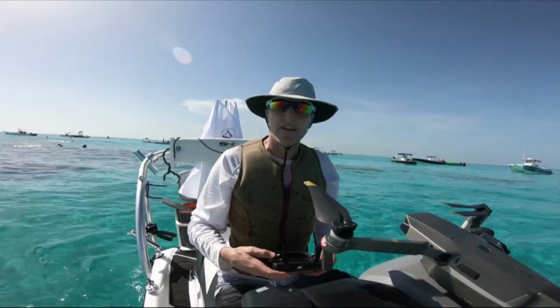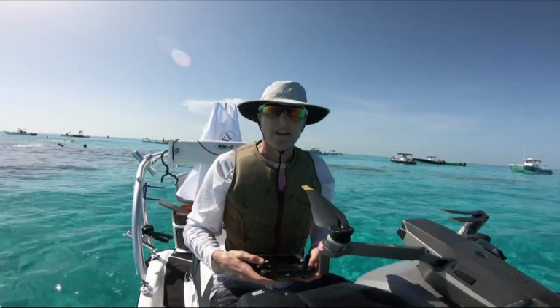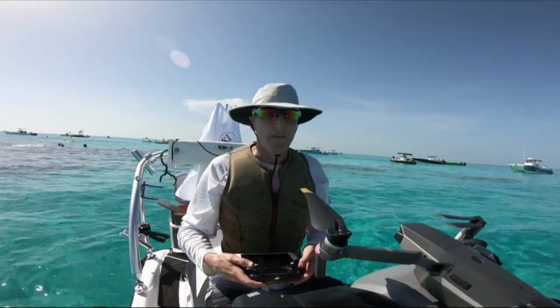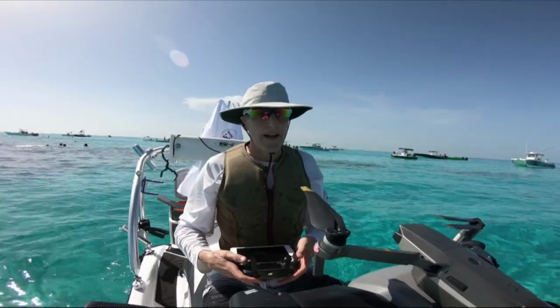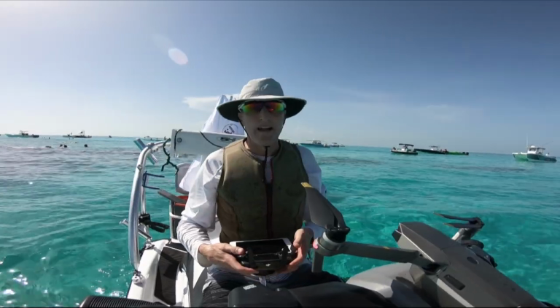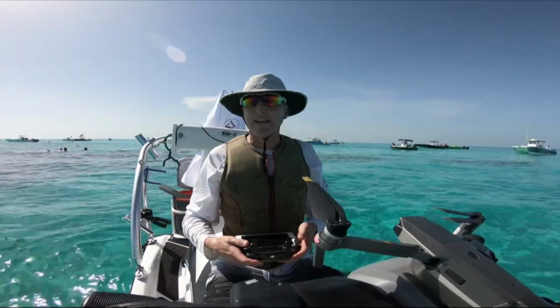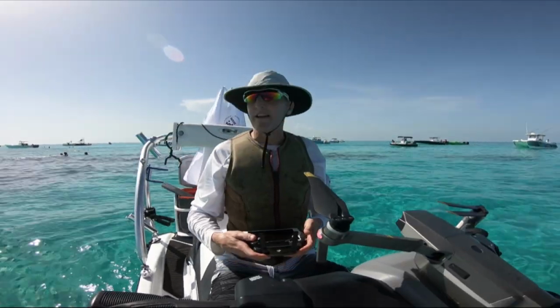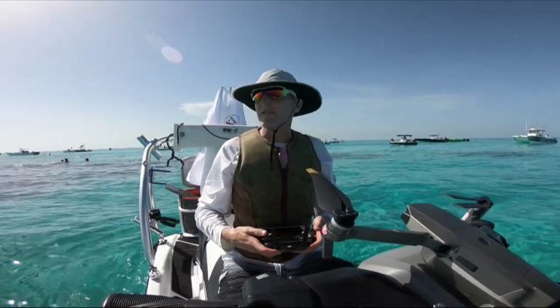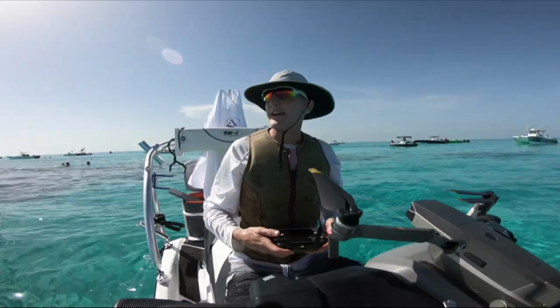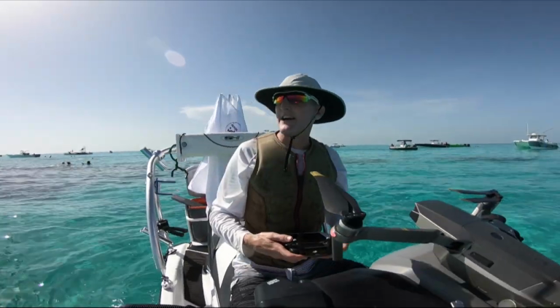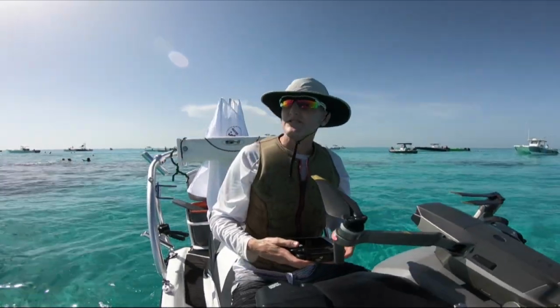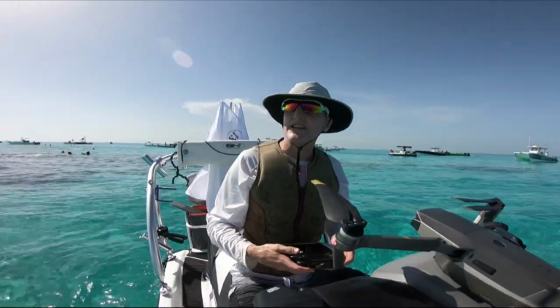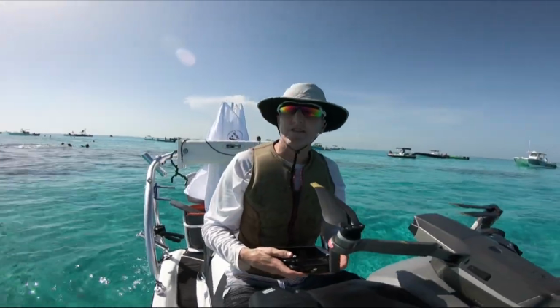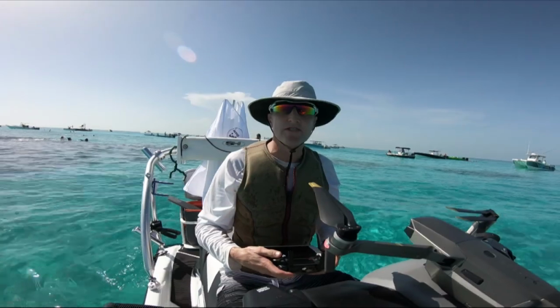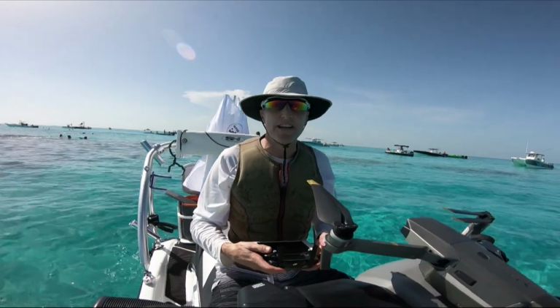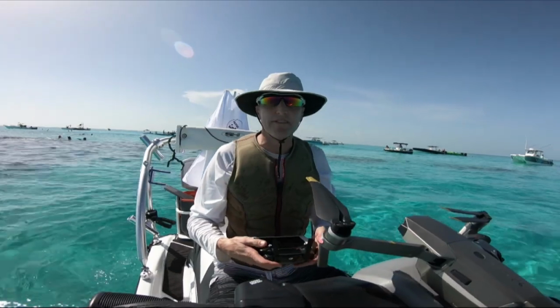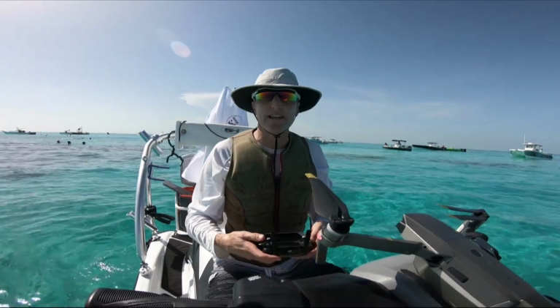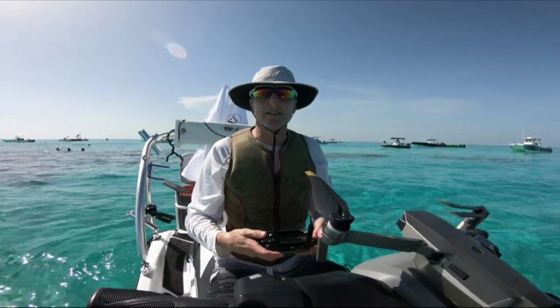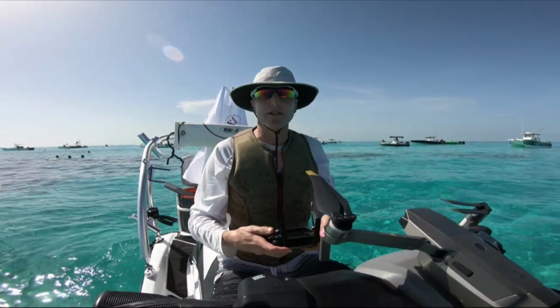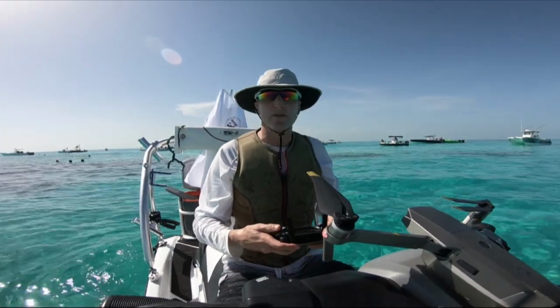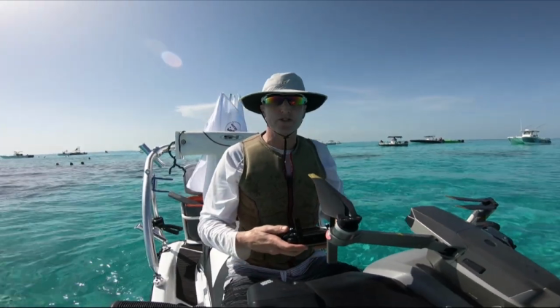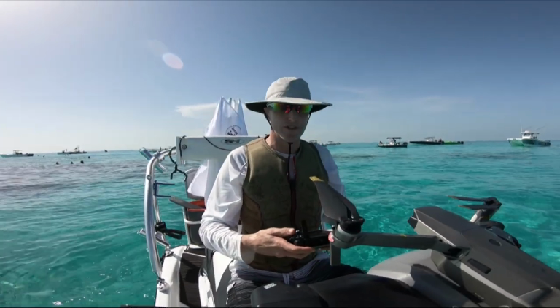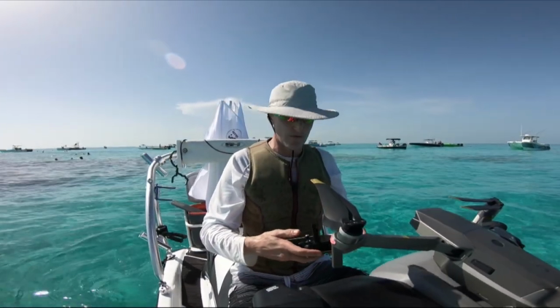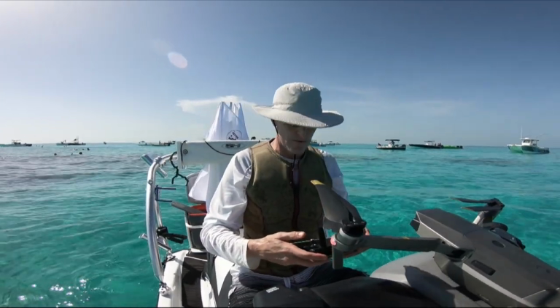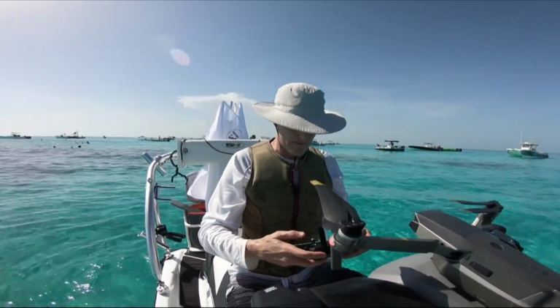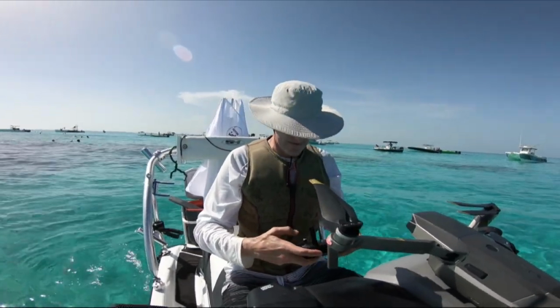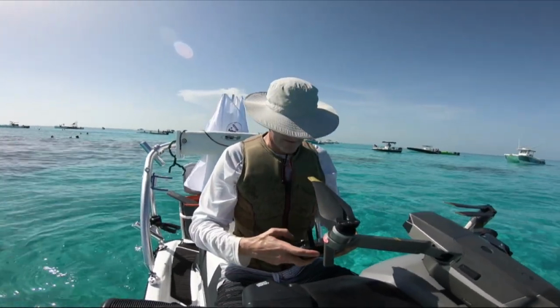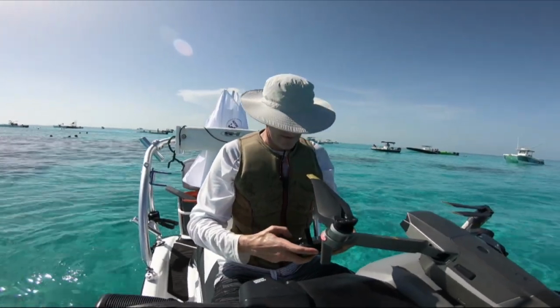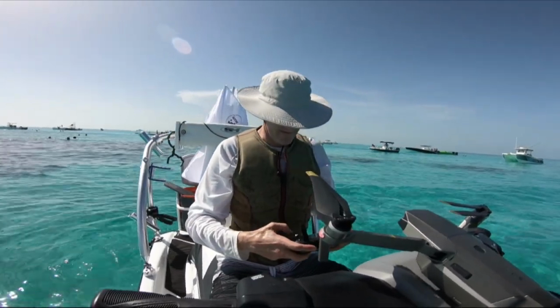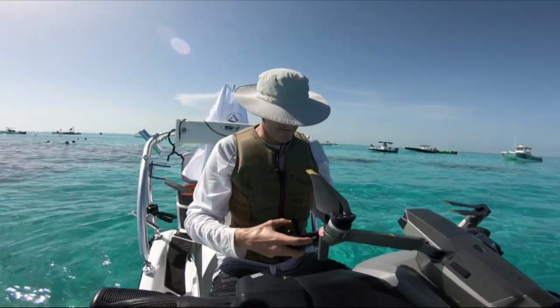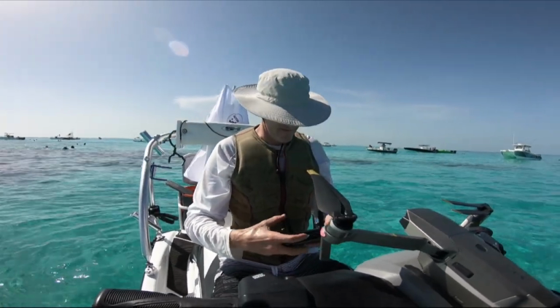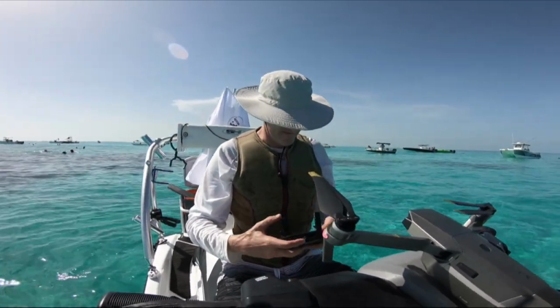I'm at Alligator Lighthouse here, just getting ready to launch the drone.